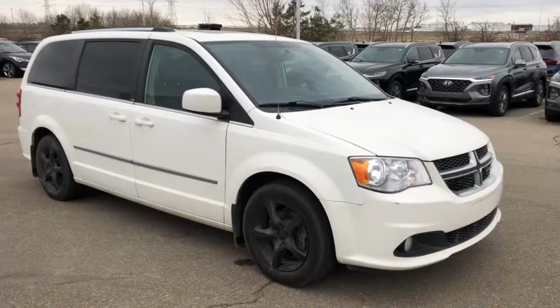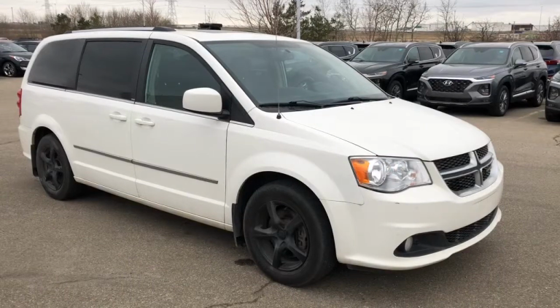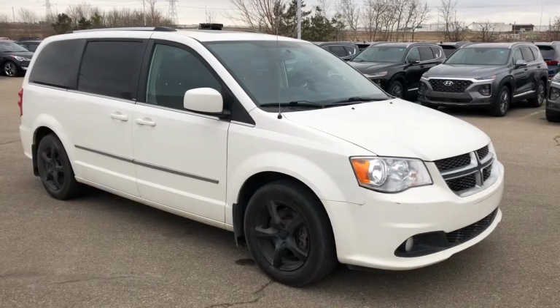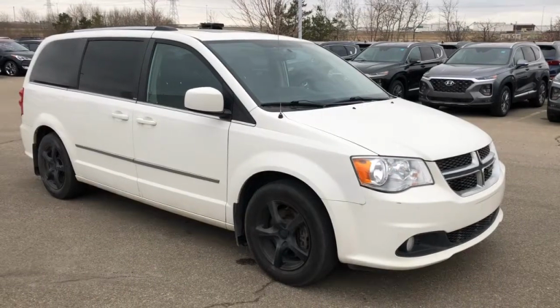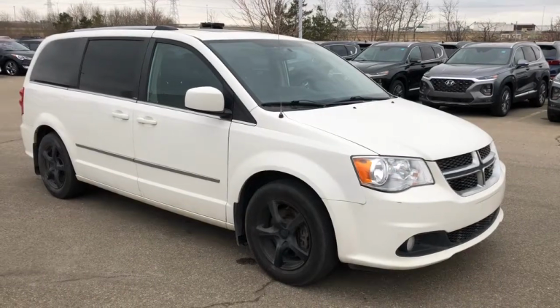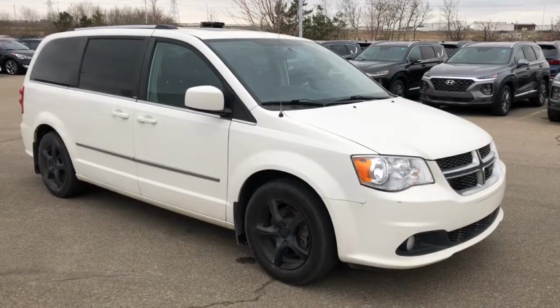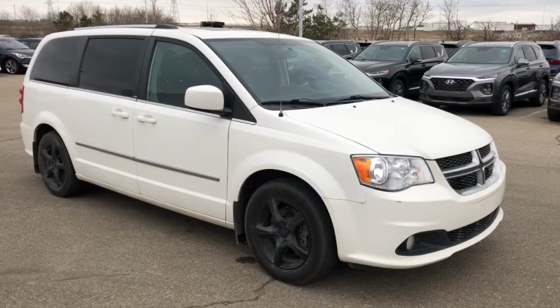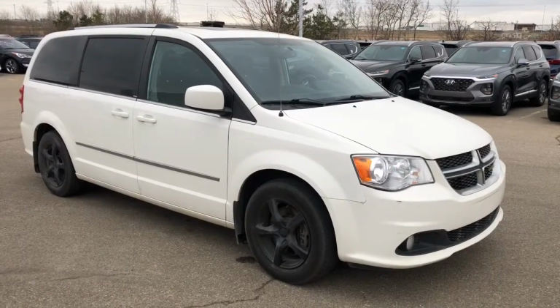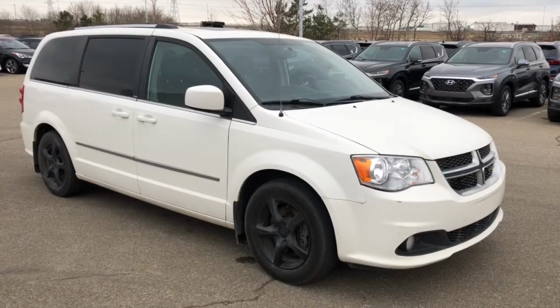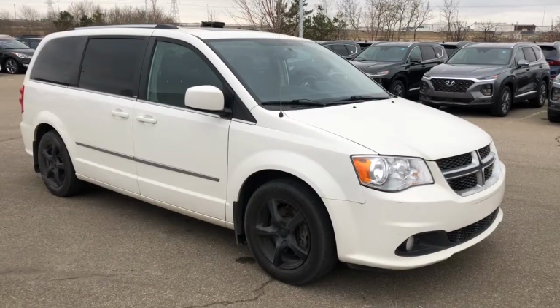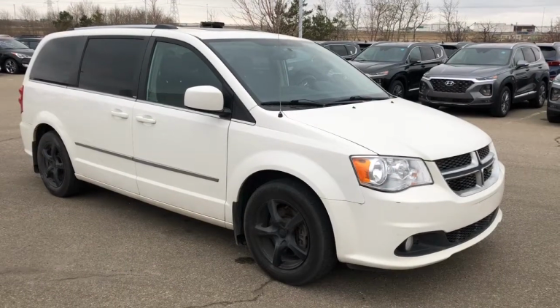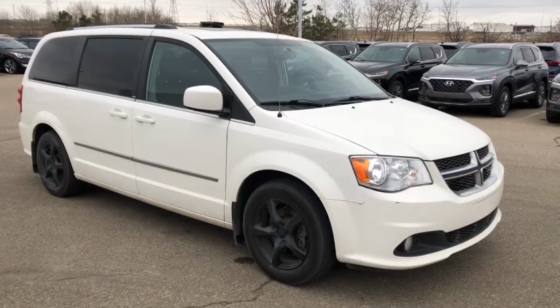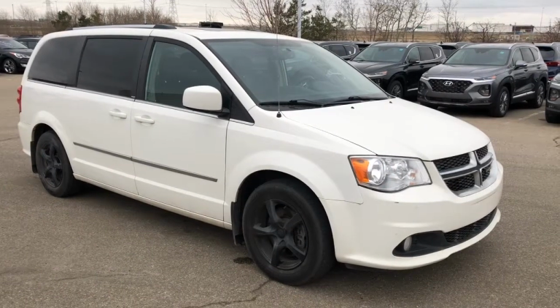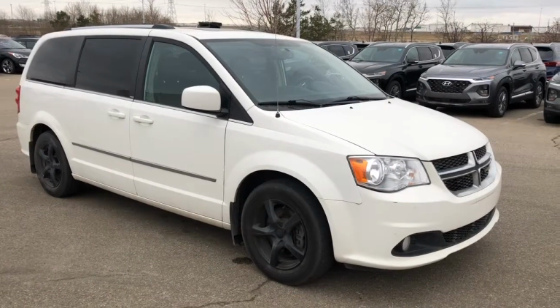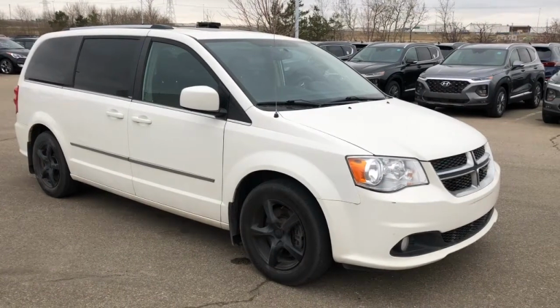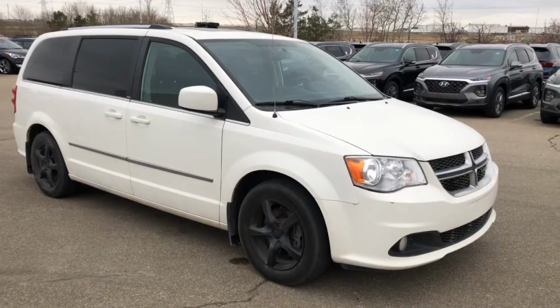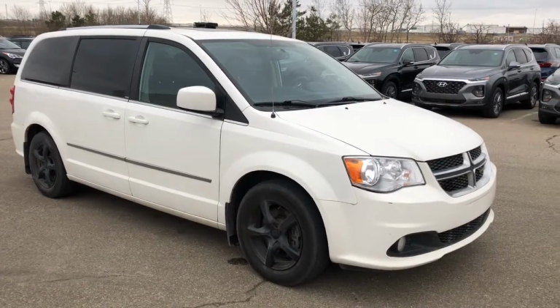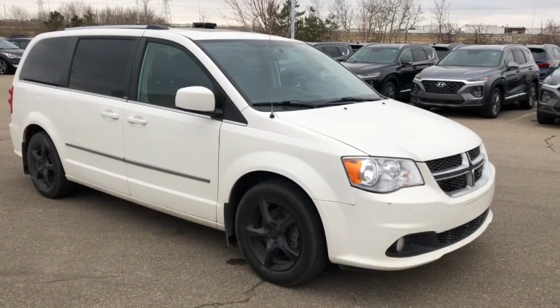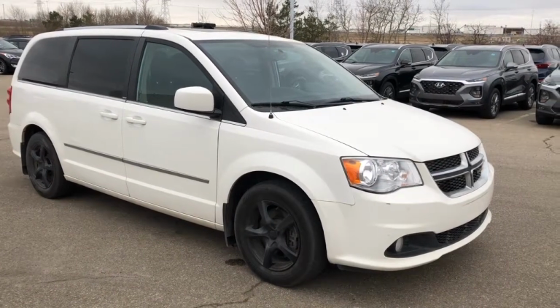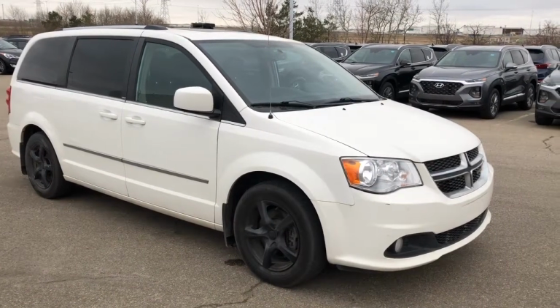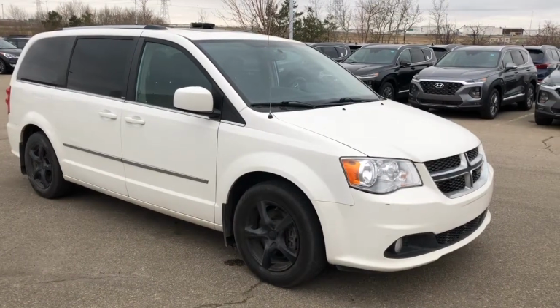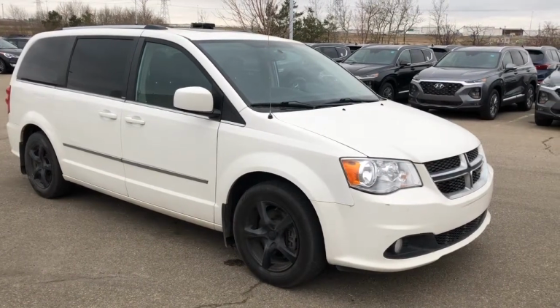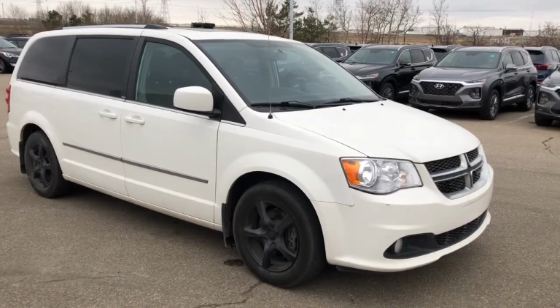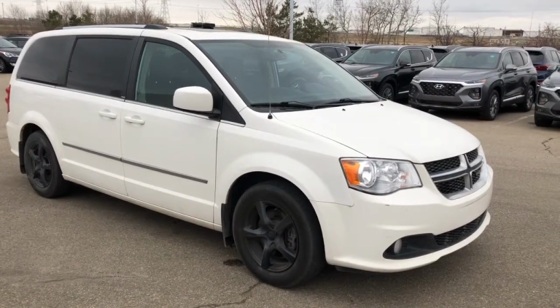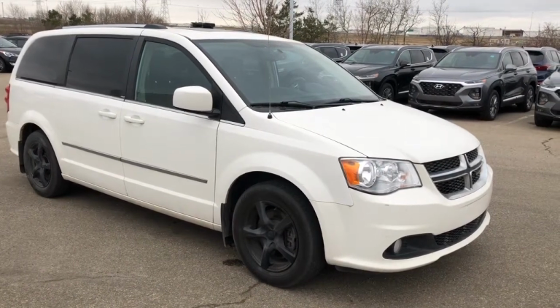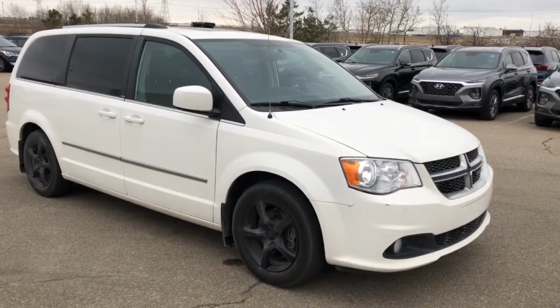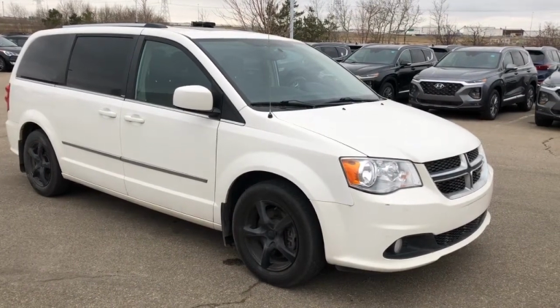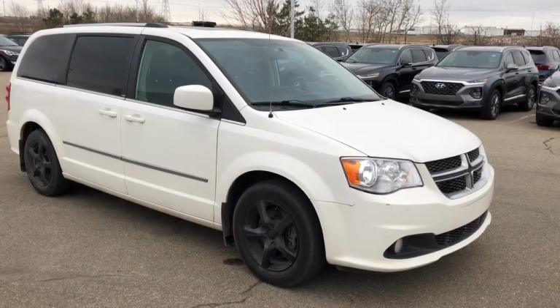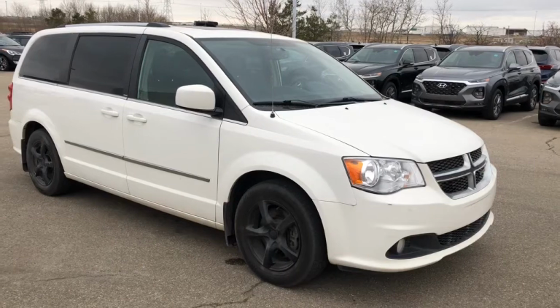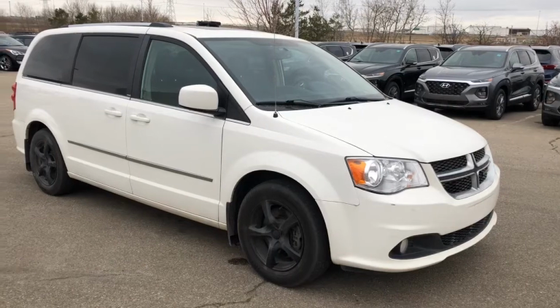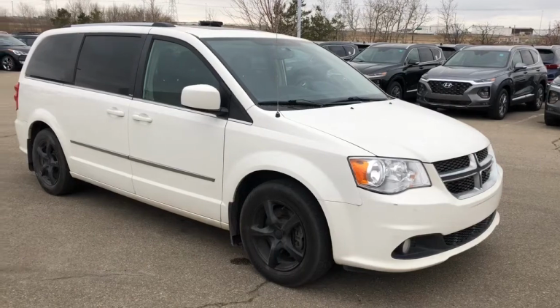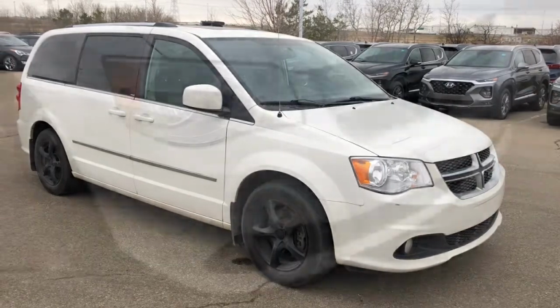Hi, it's Ellen here from Sherrod Park Hyundai. Come join me as we walk around this 2013 Dodge Caravan.